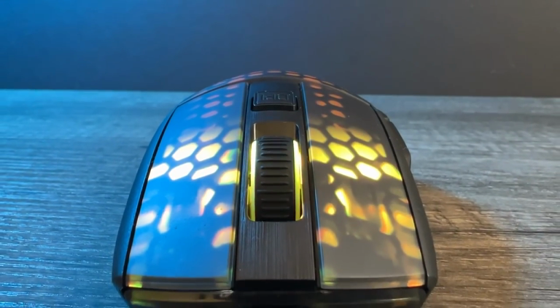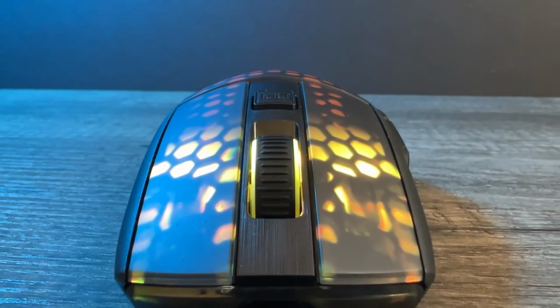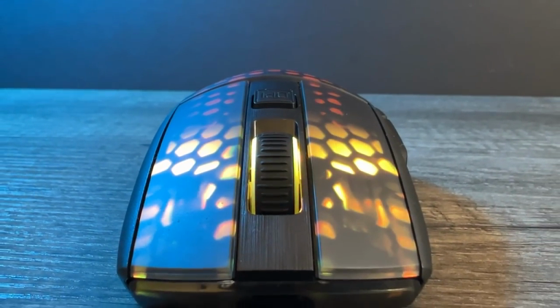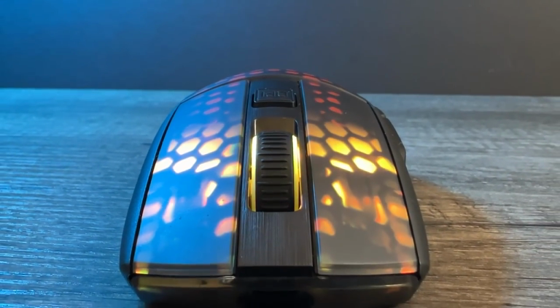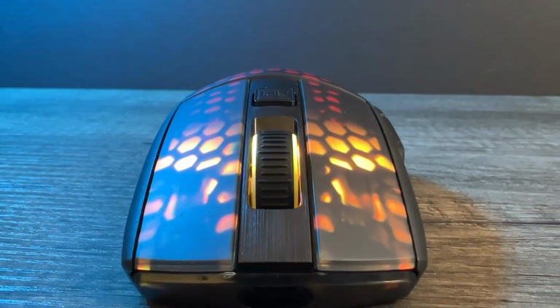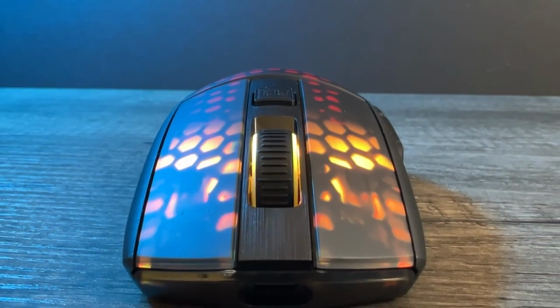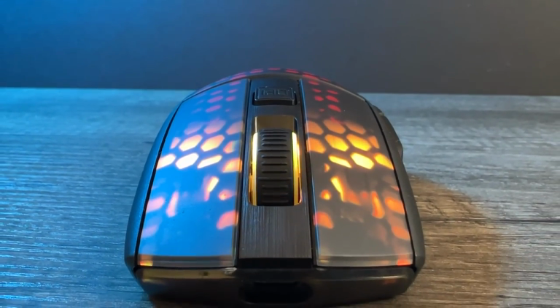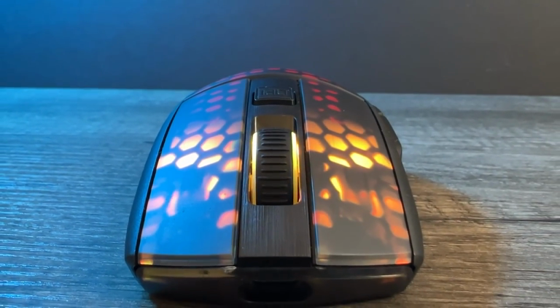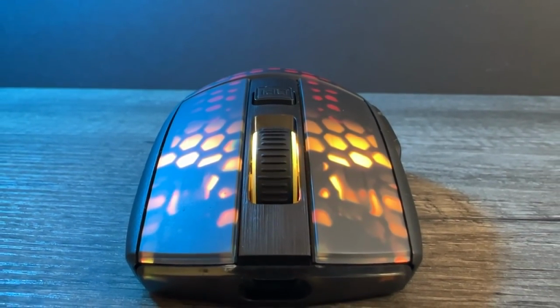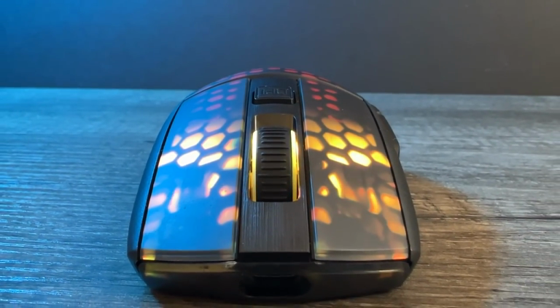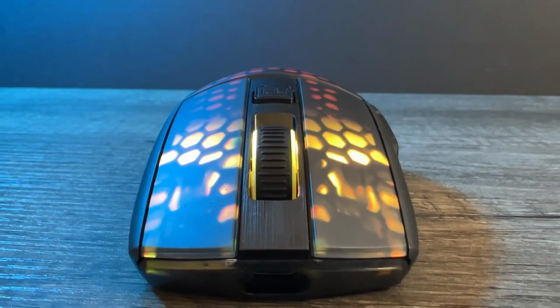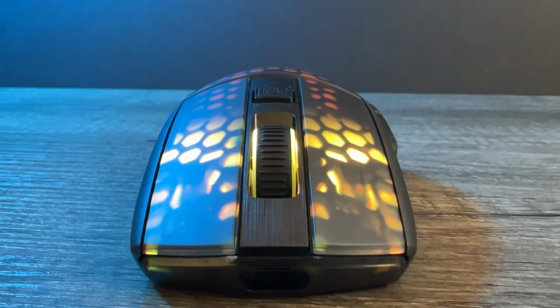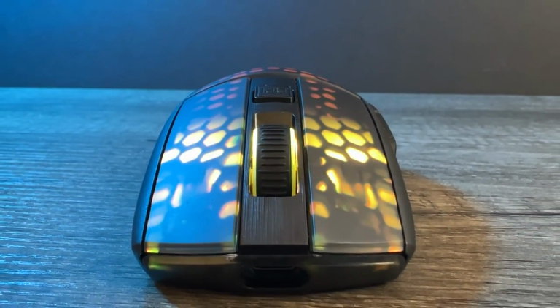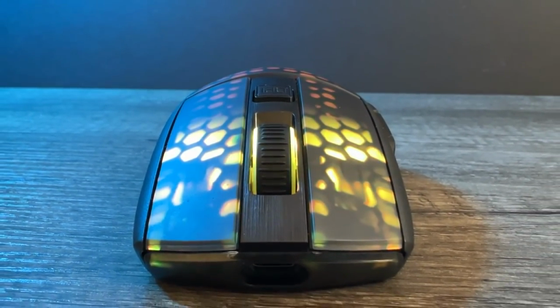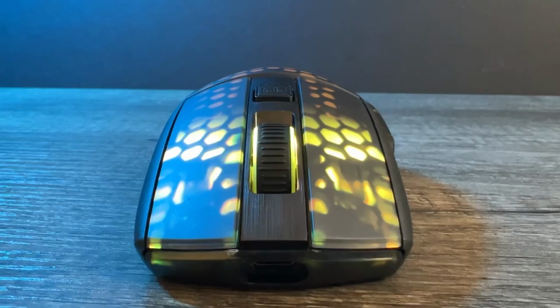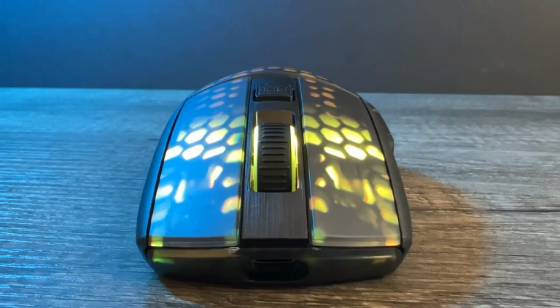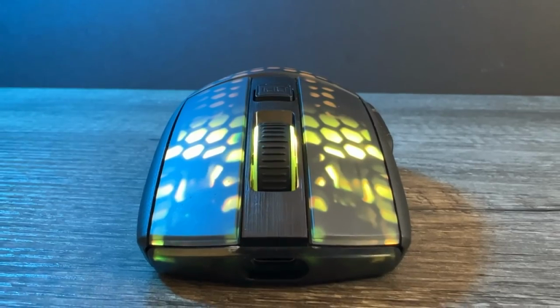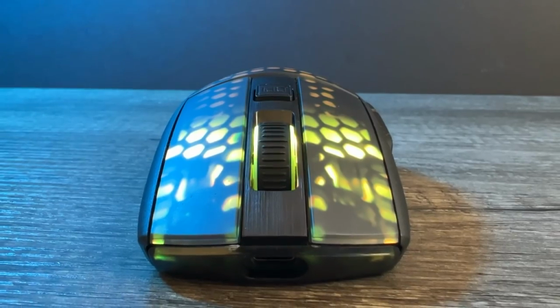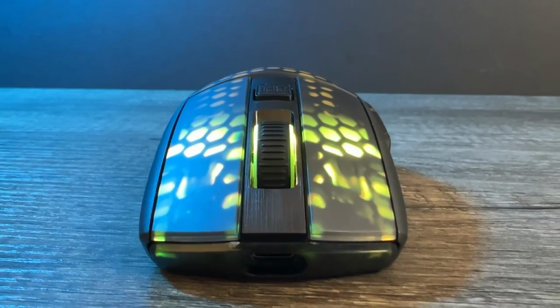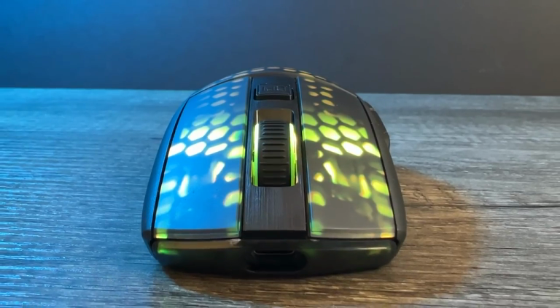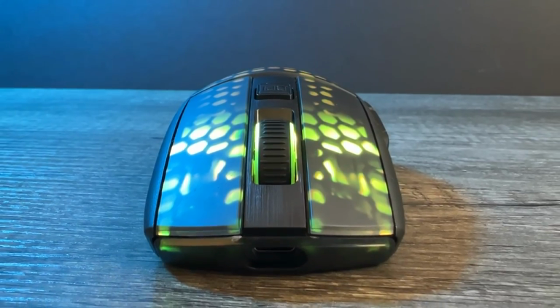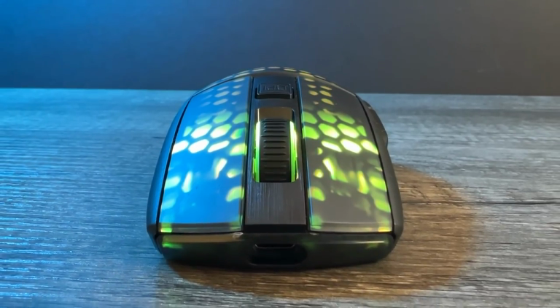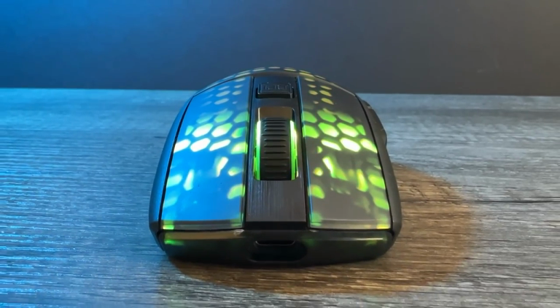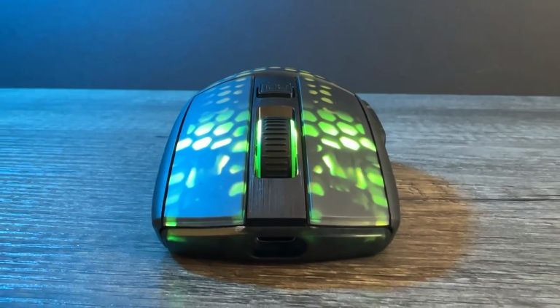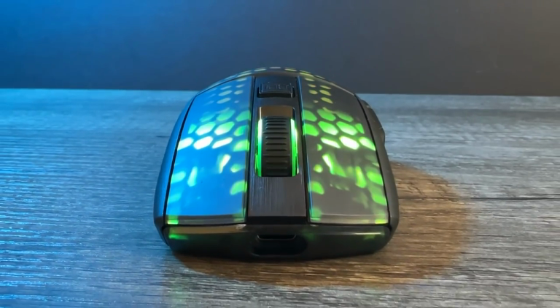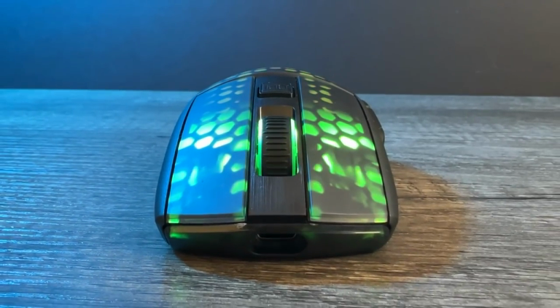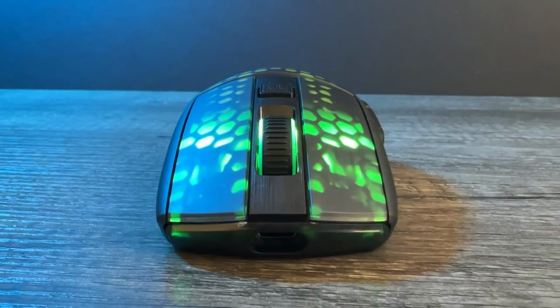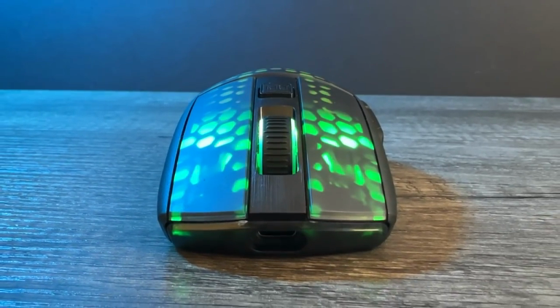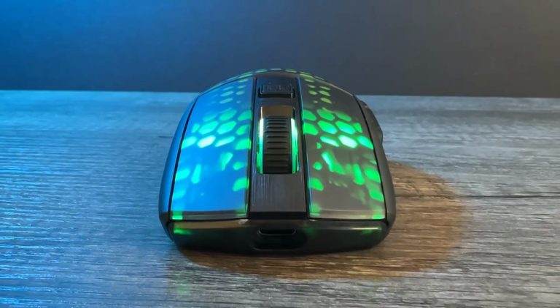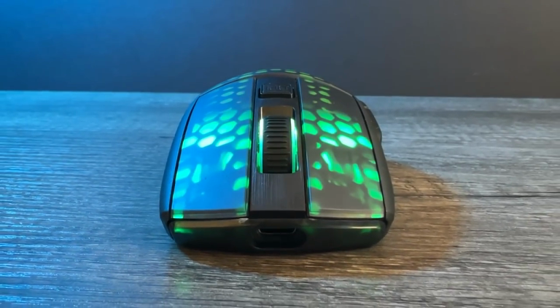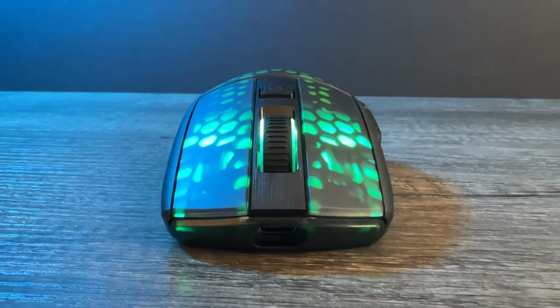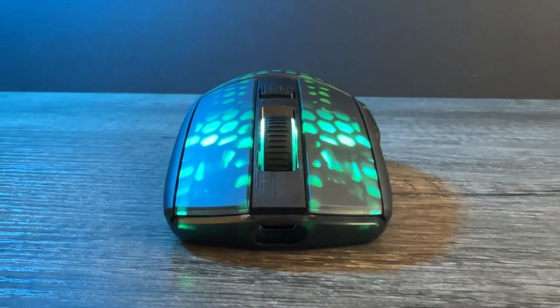For the wireless version, I'll go through the shape, performance, and more in a review that will be quite simply perfect.